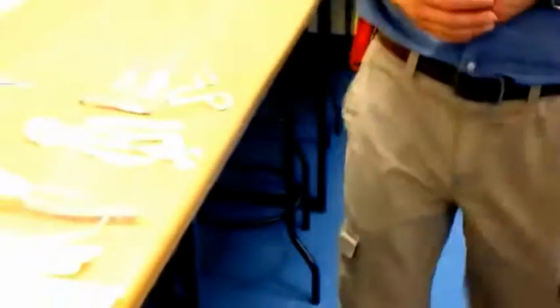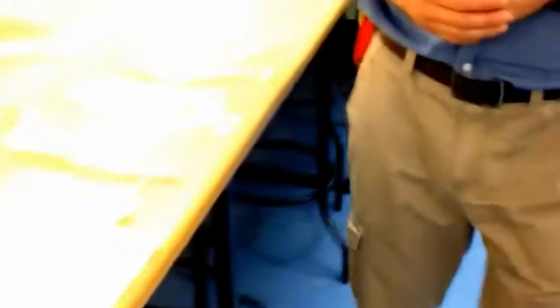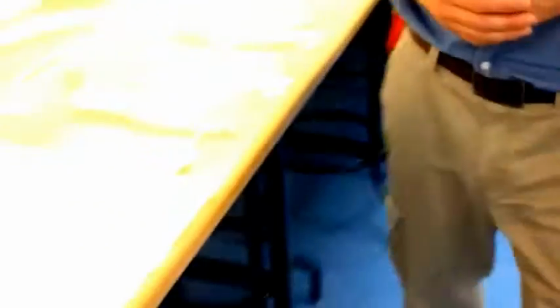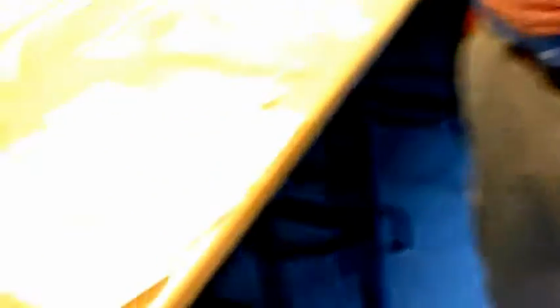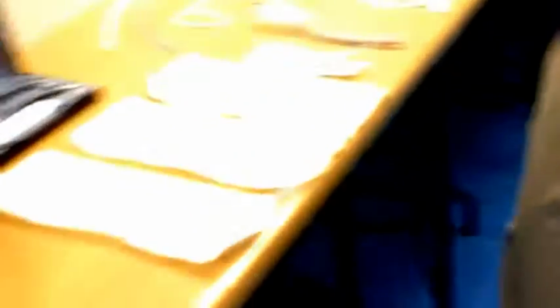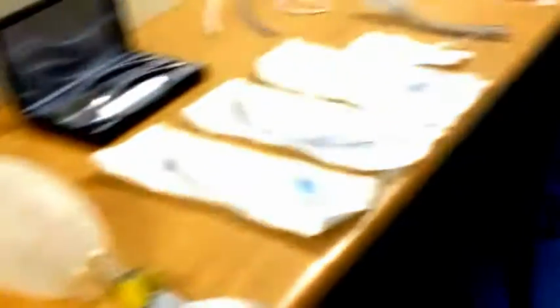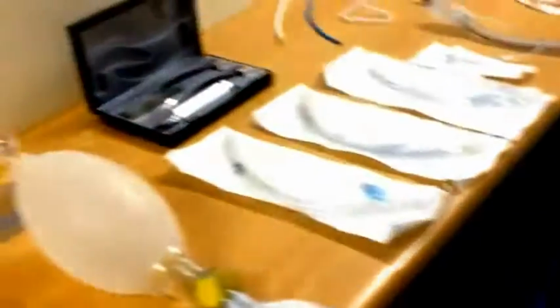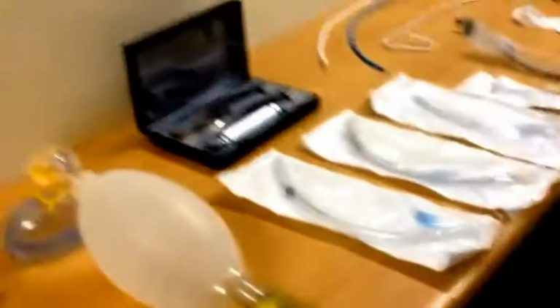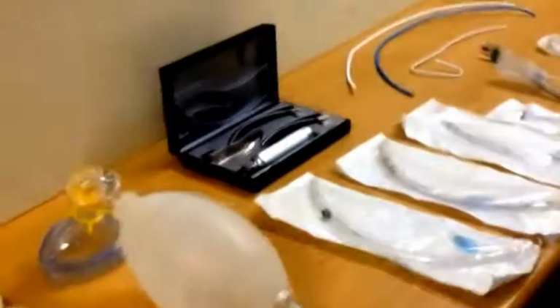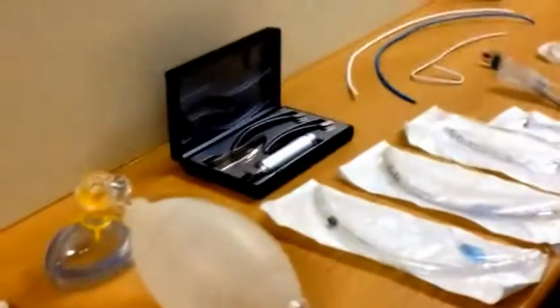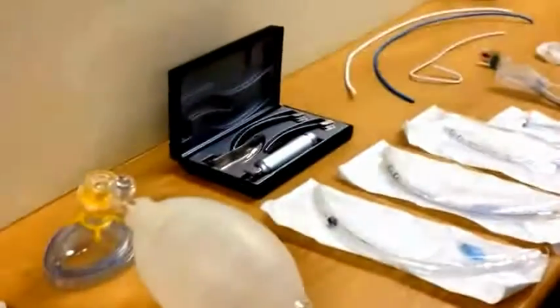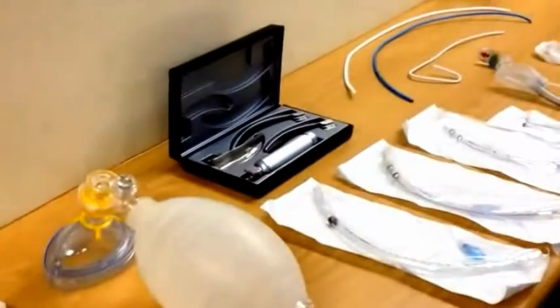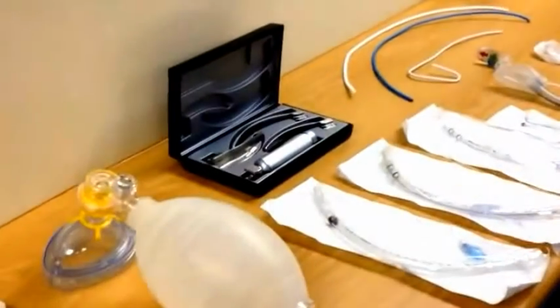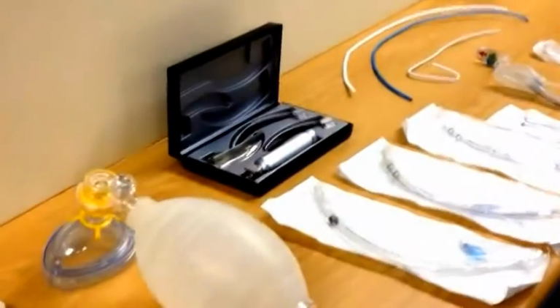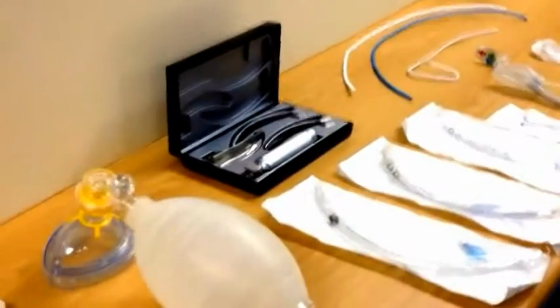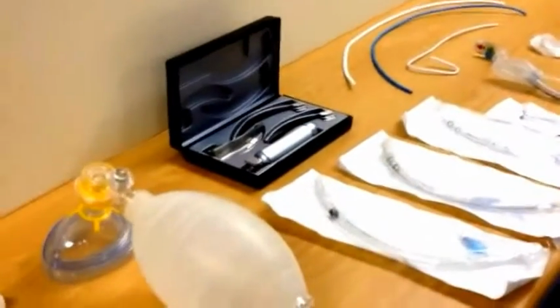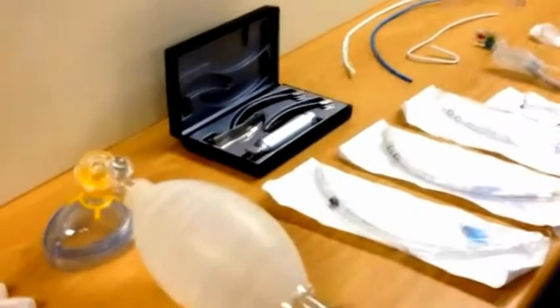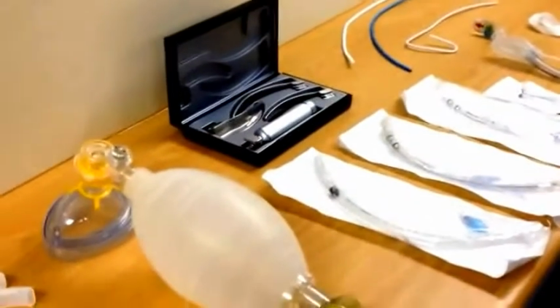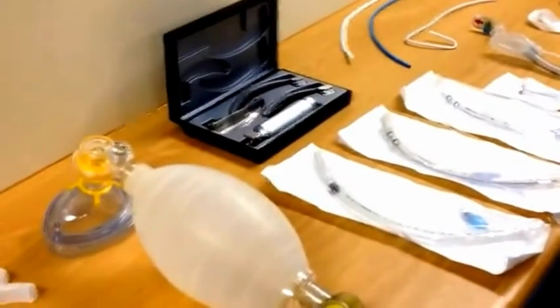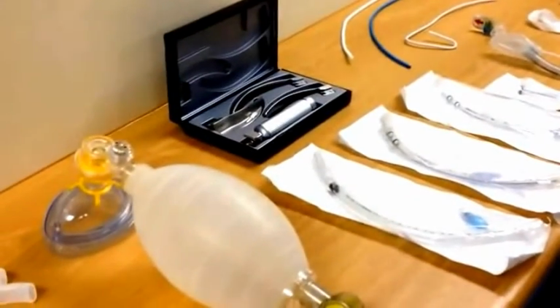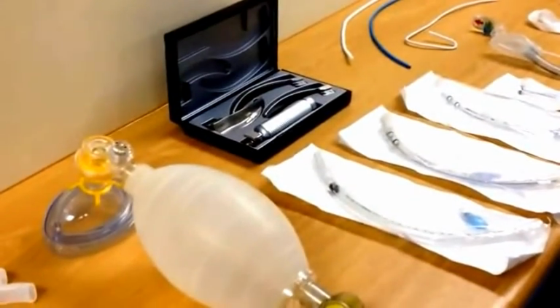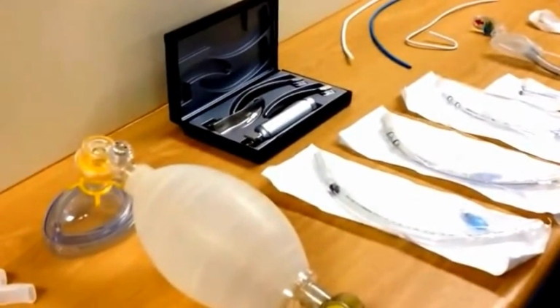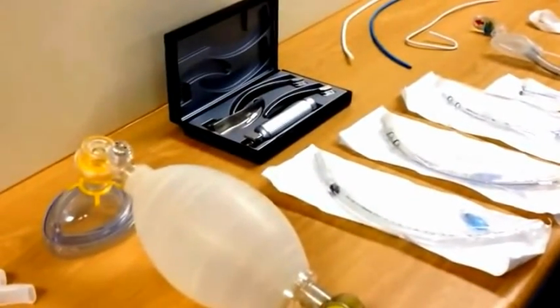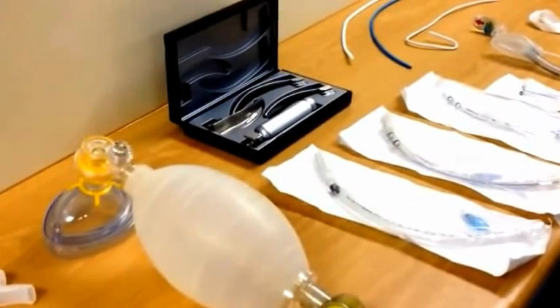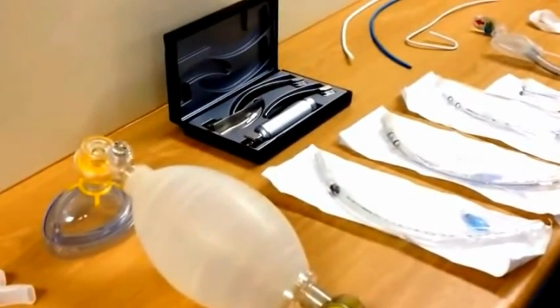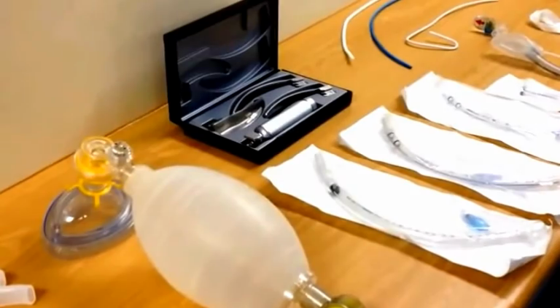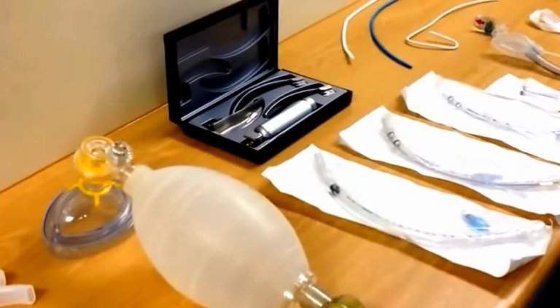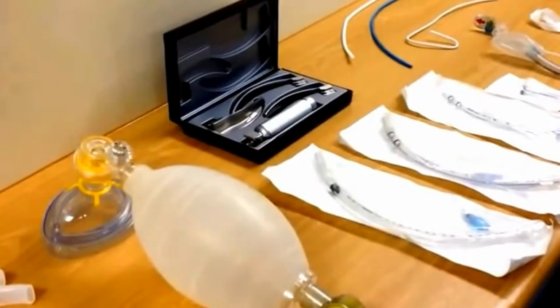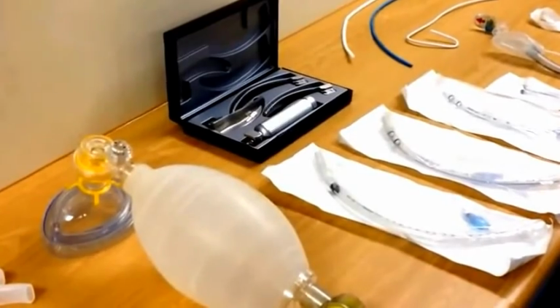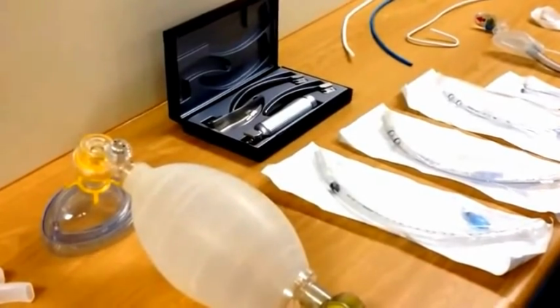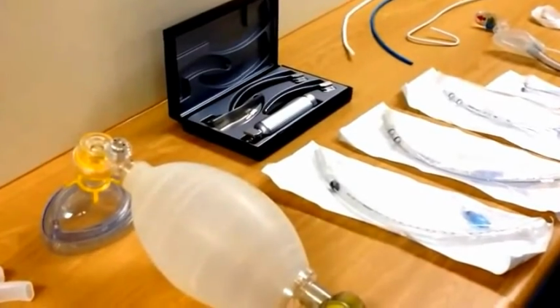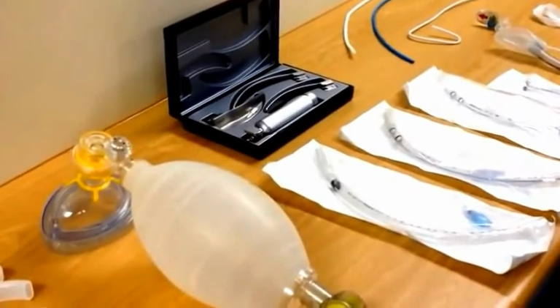In order to check our equipment, we will talk about checking the laryngoscope and checking the endotracheal tubes.